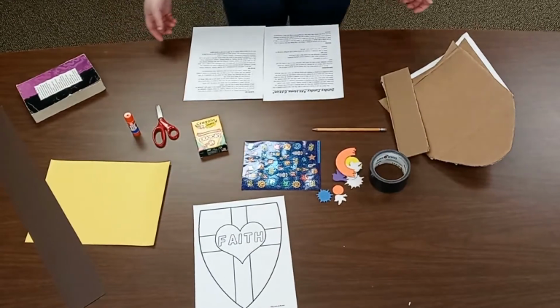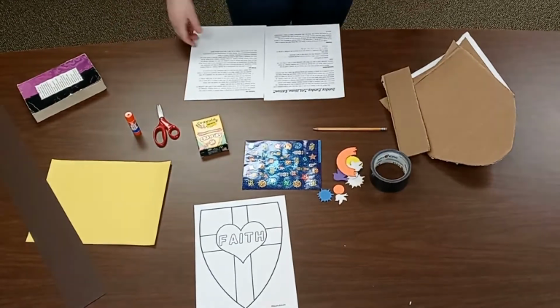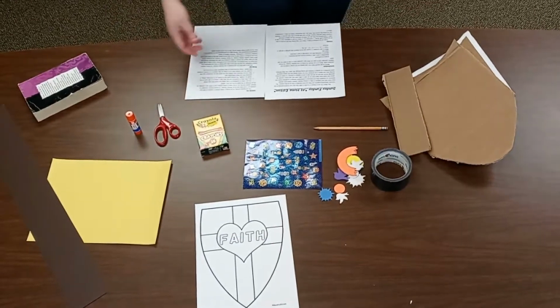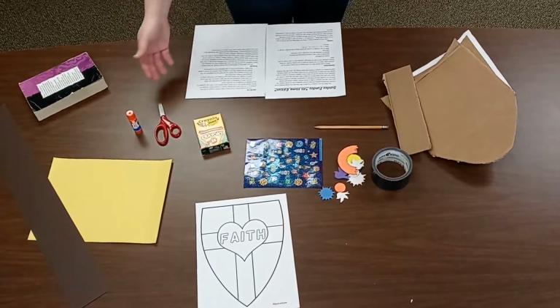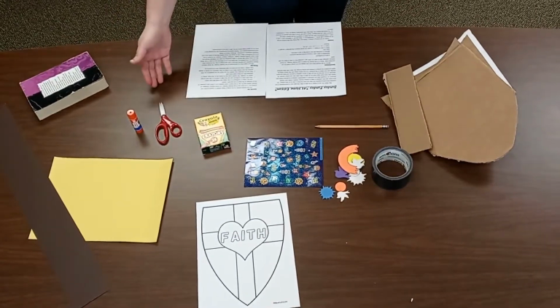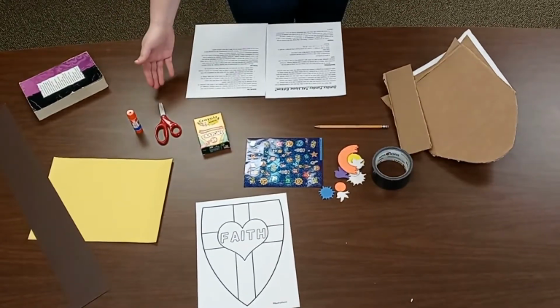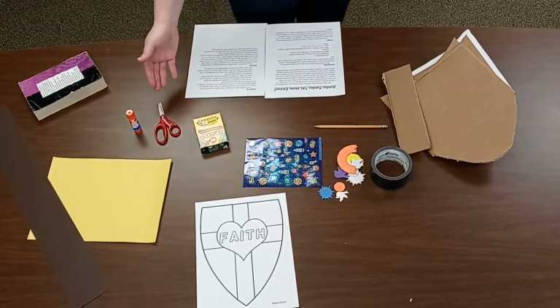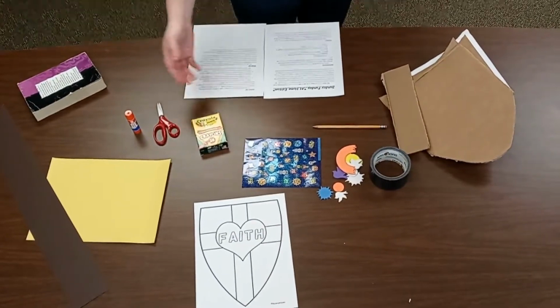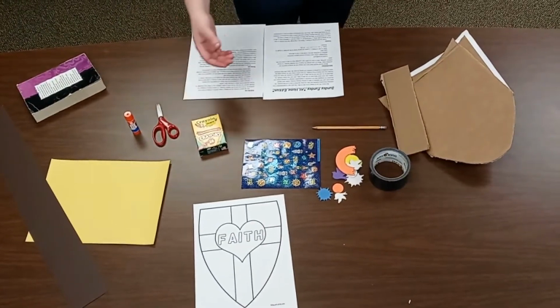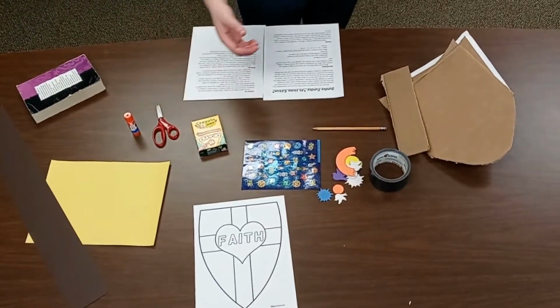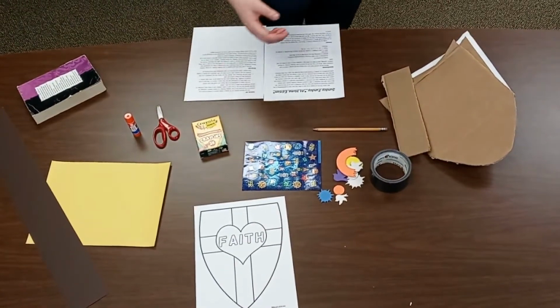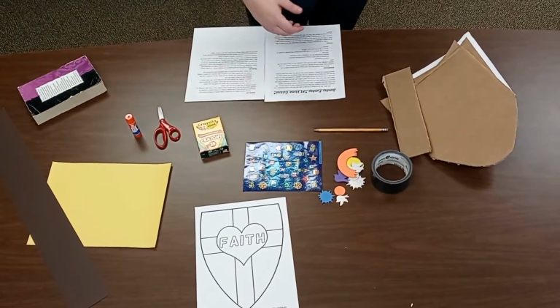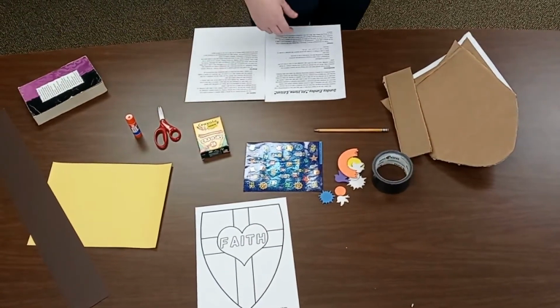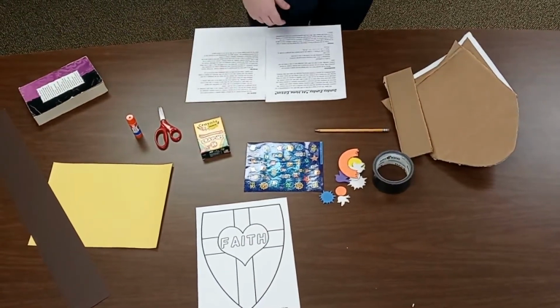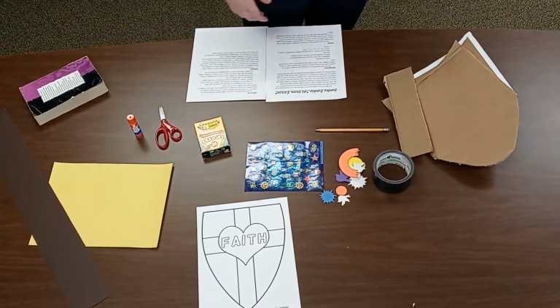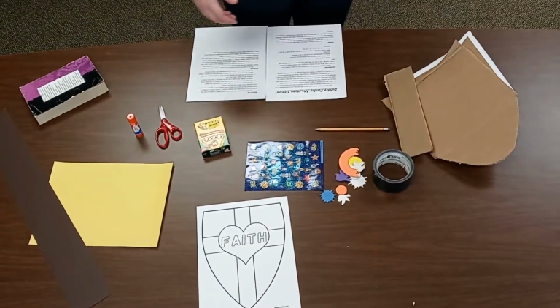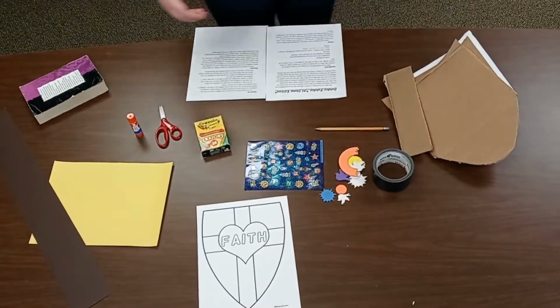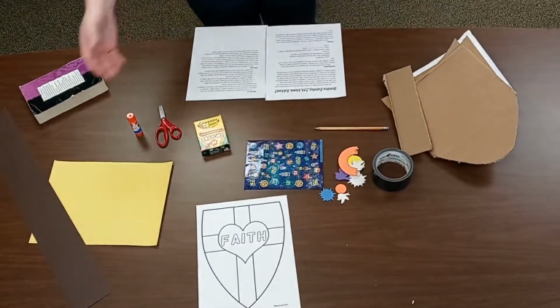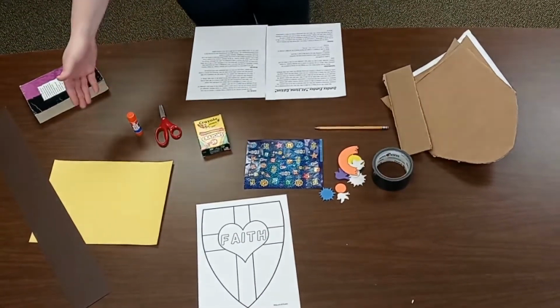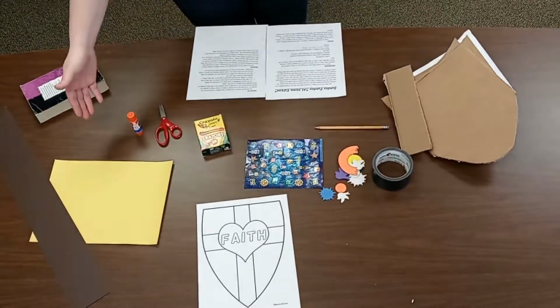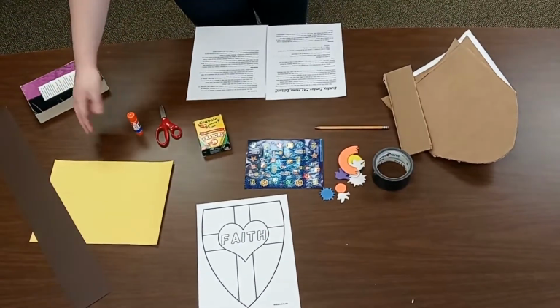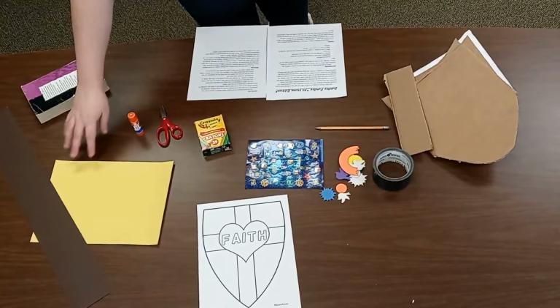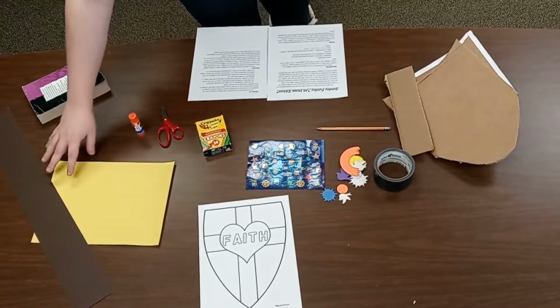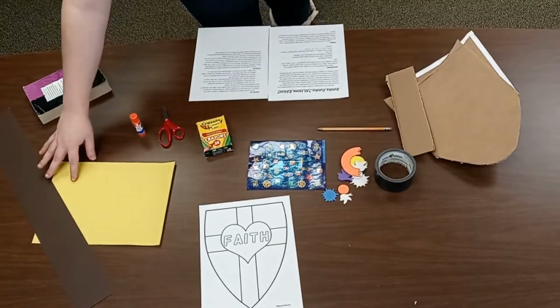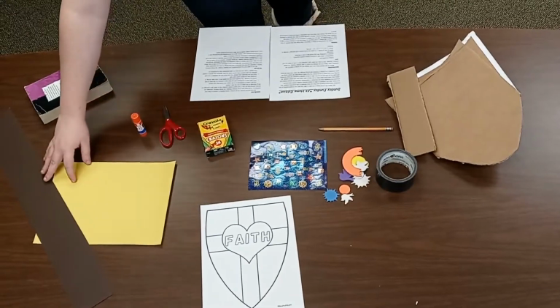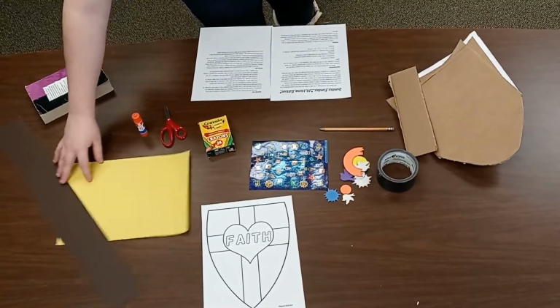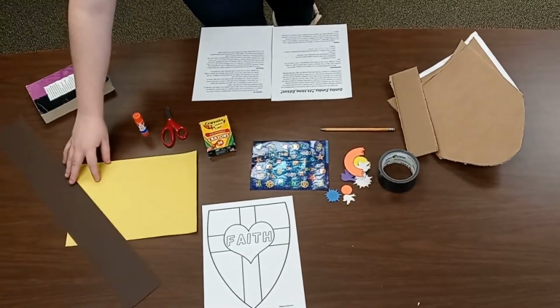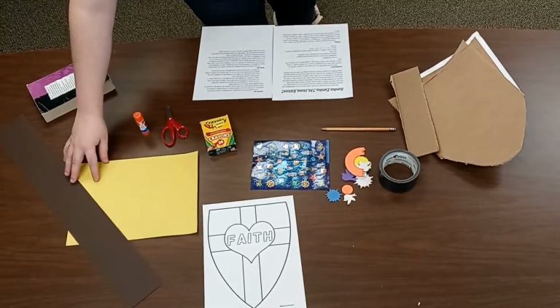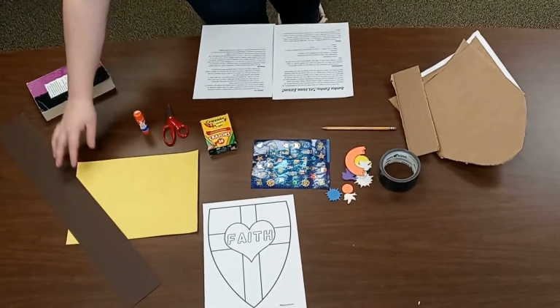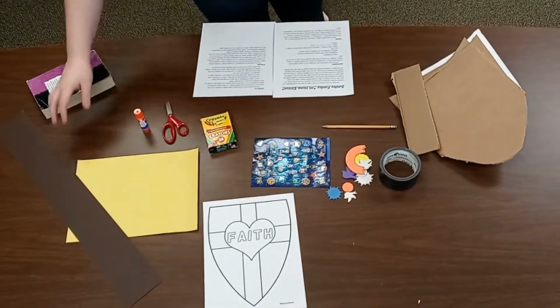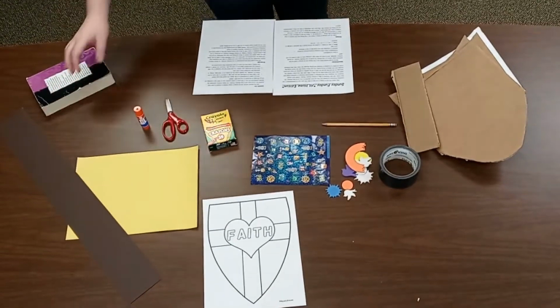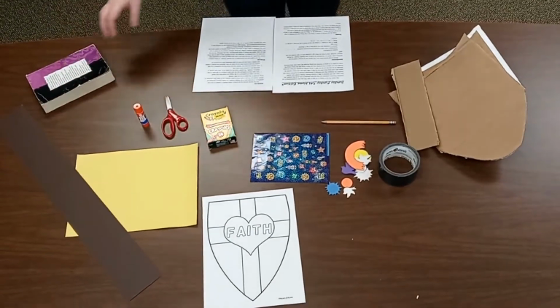Some scissors. Some paper — maybe some colored construction paper if you have it.